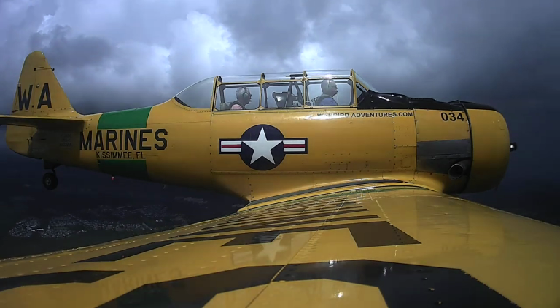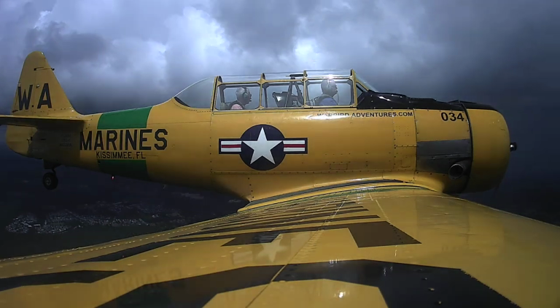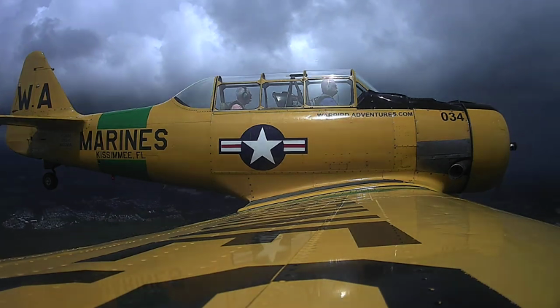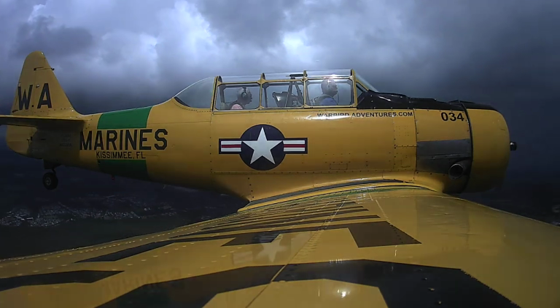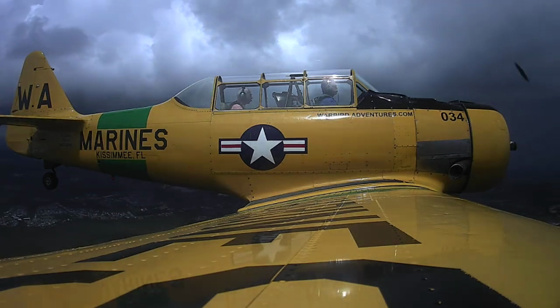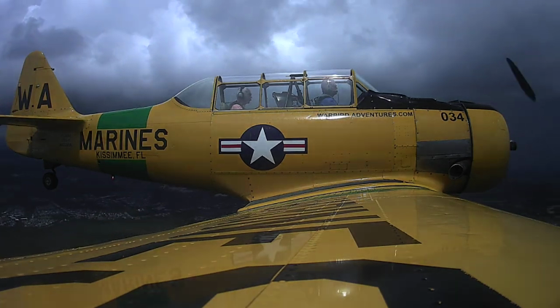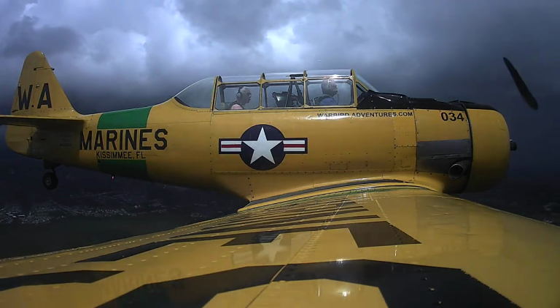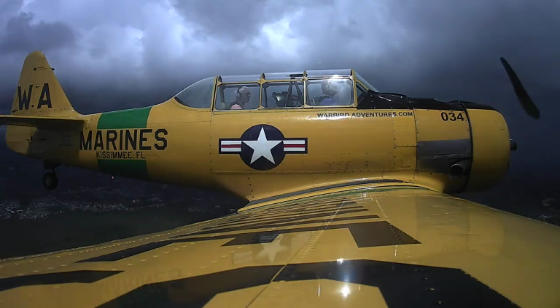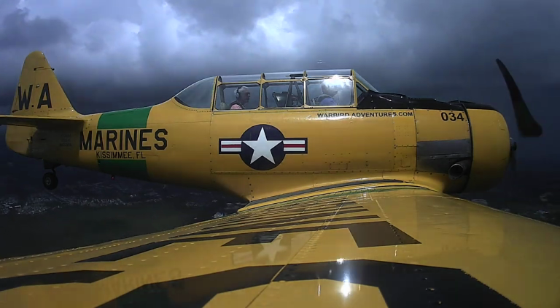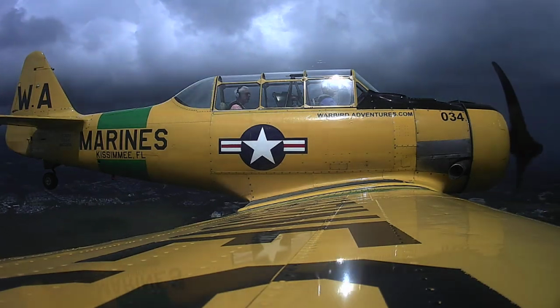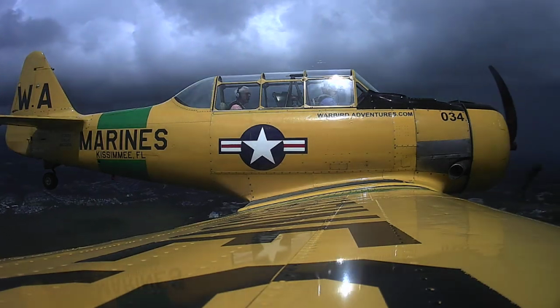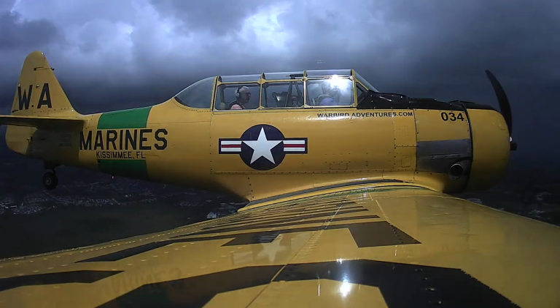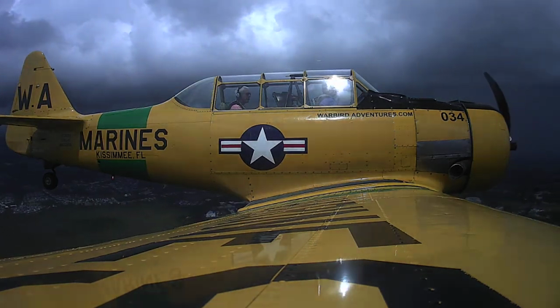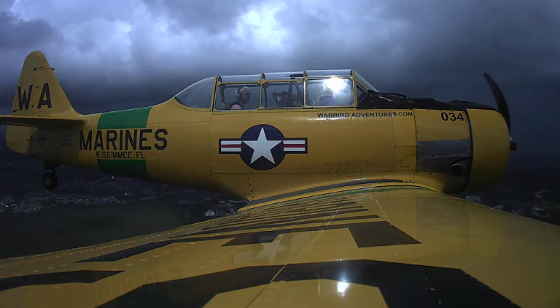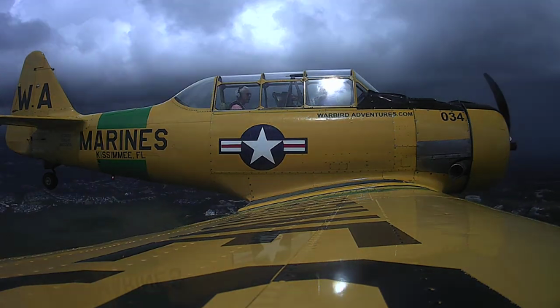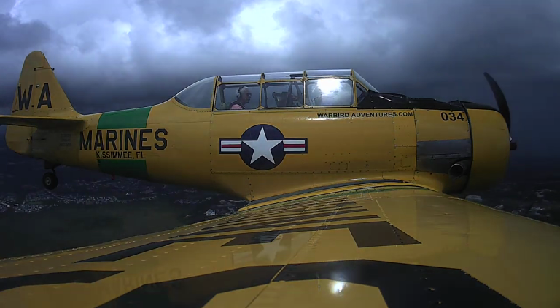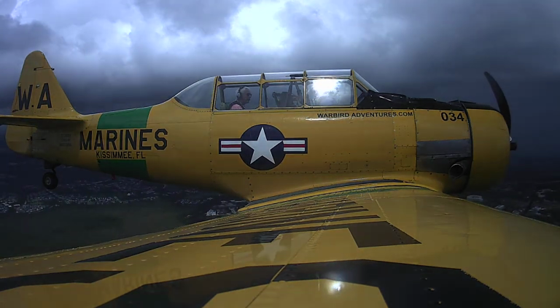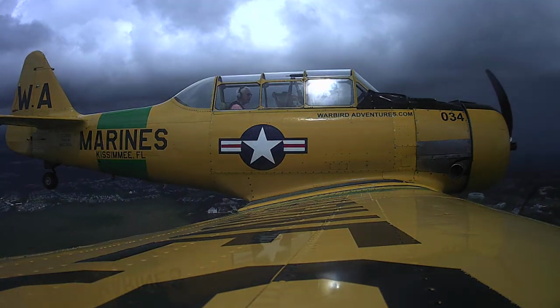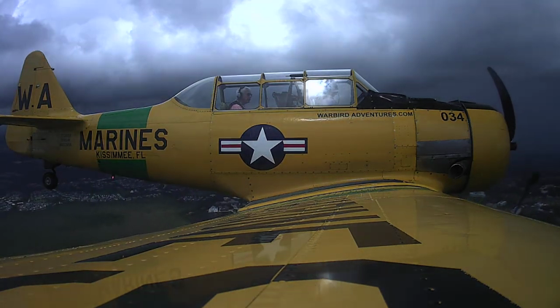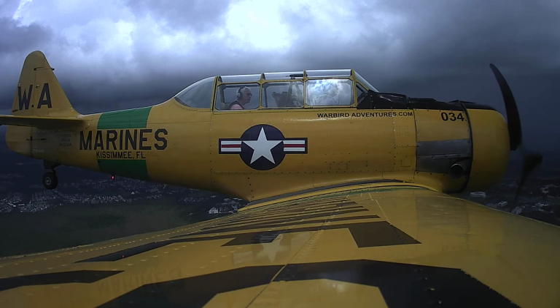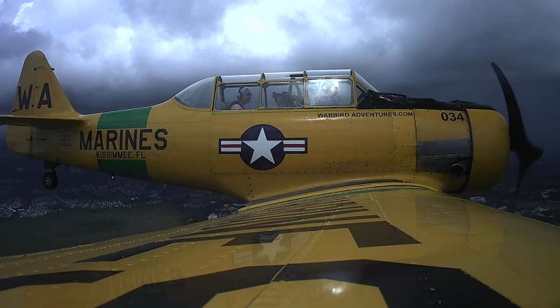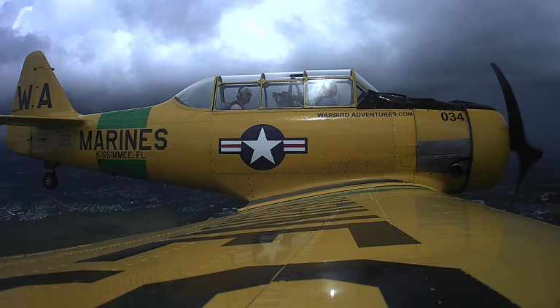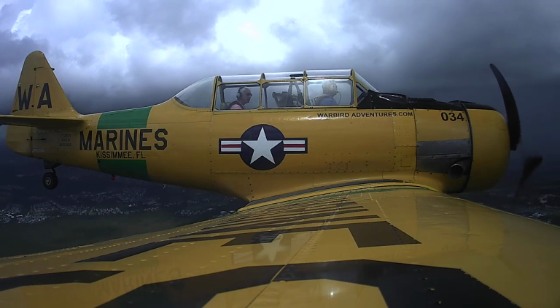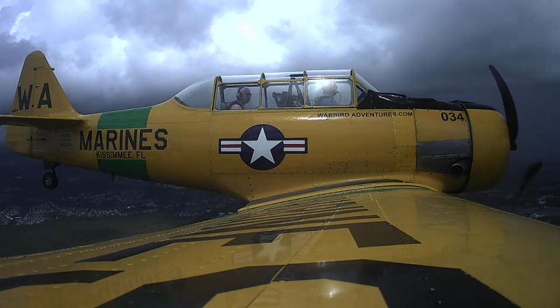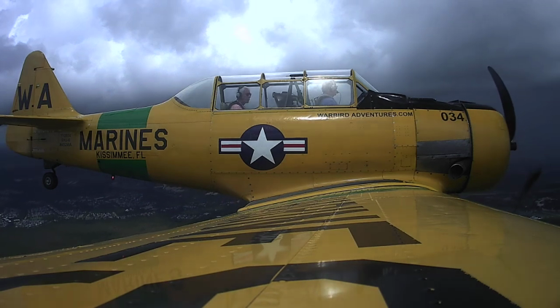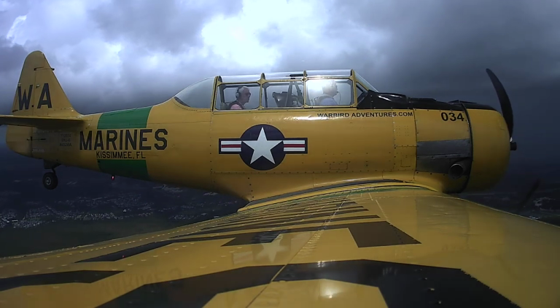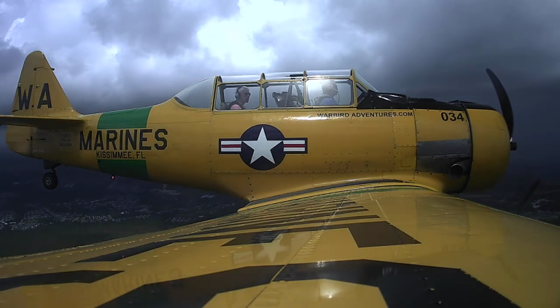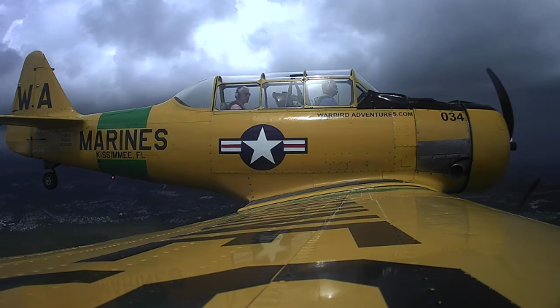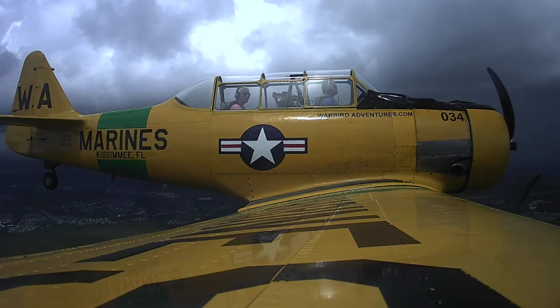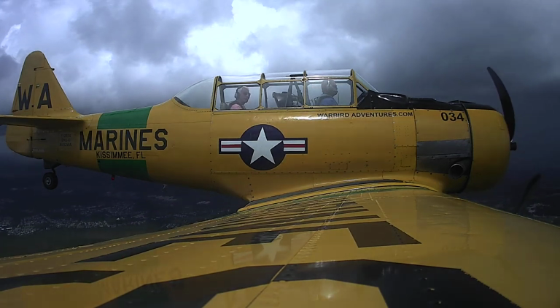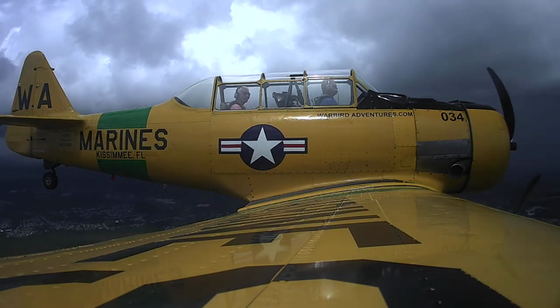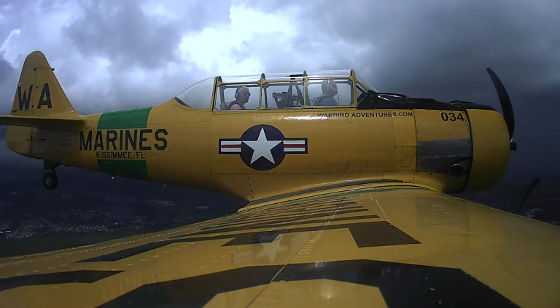We're going to go up here and then we'll turn around and come back. Roger. The airport's about 6 miles off the right.